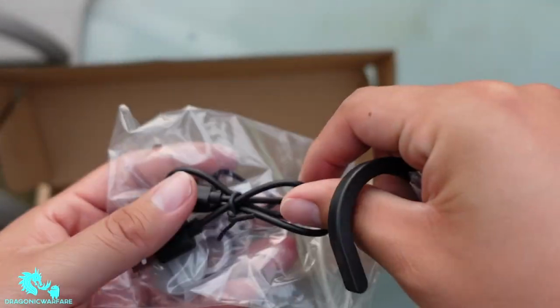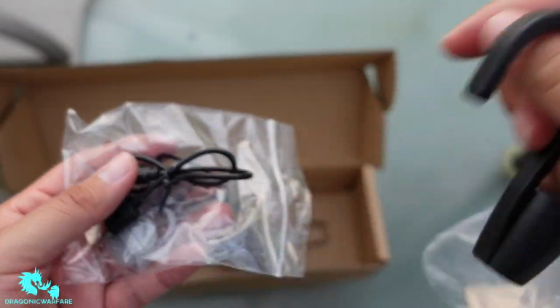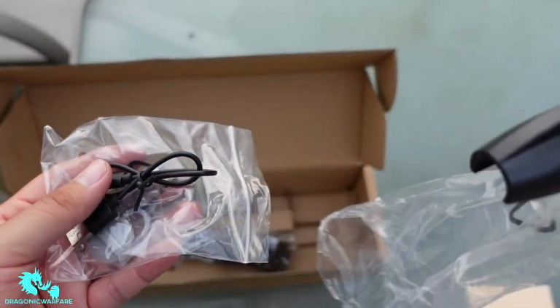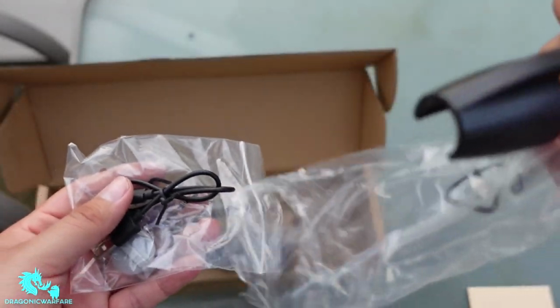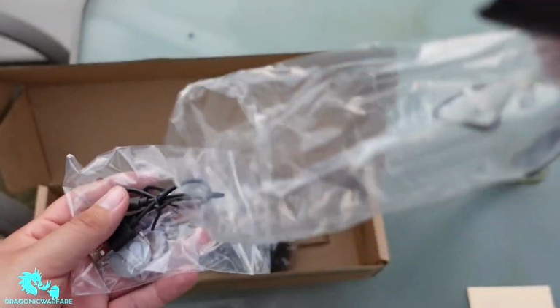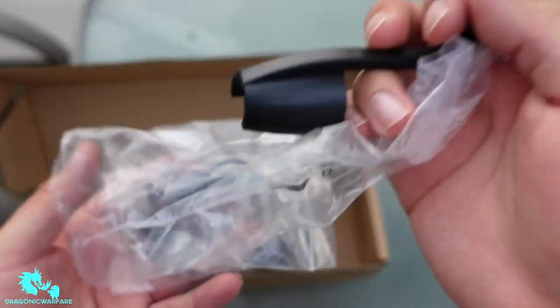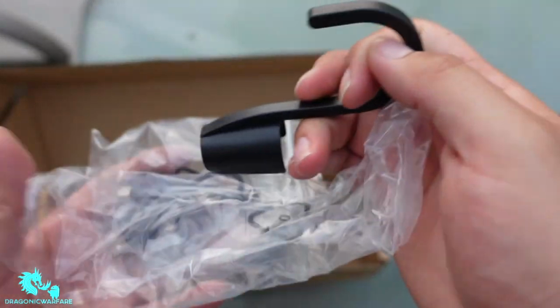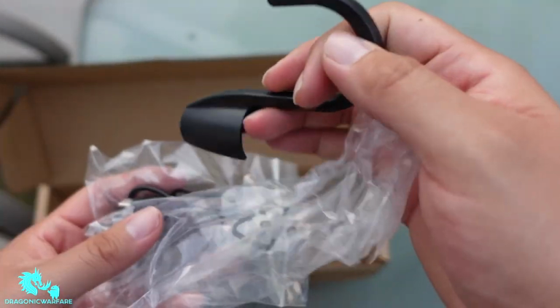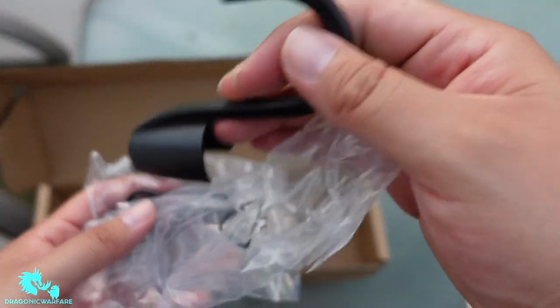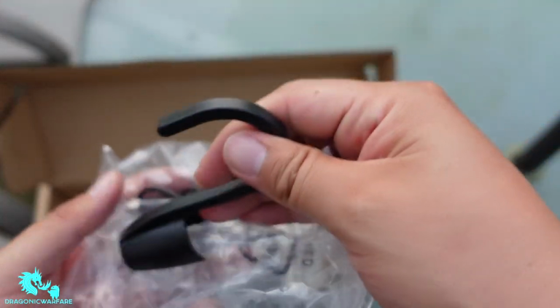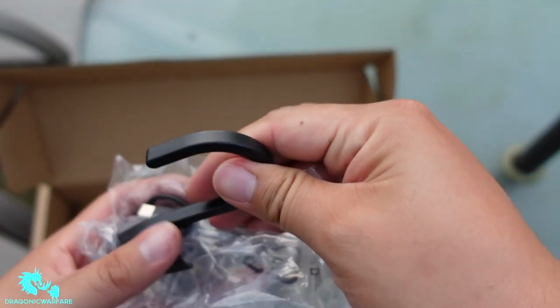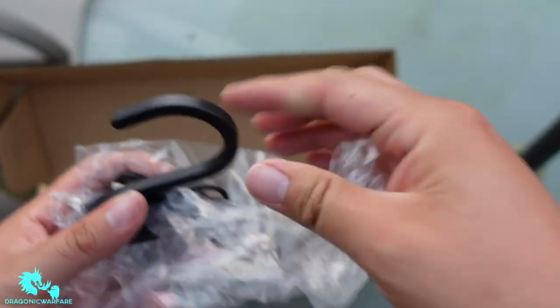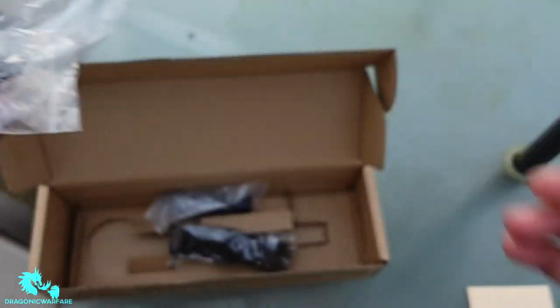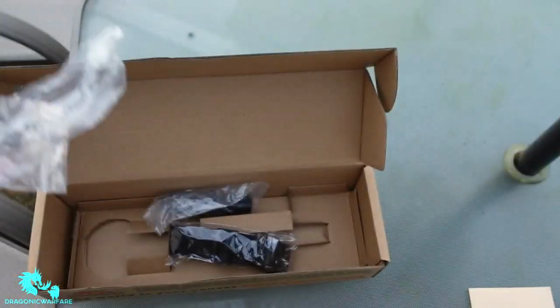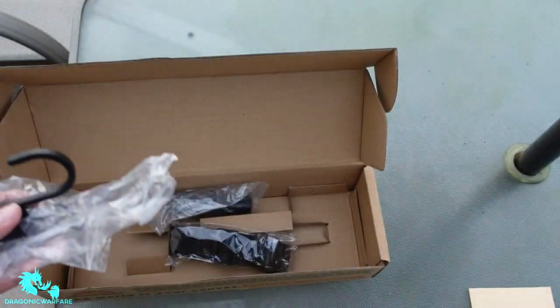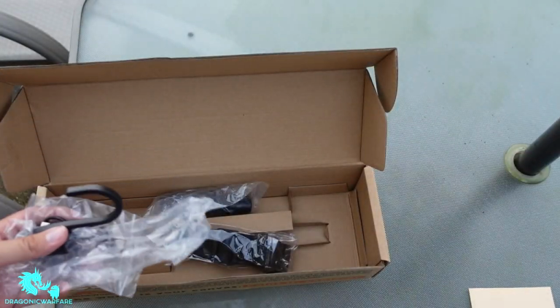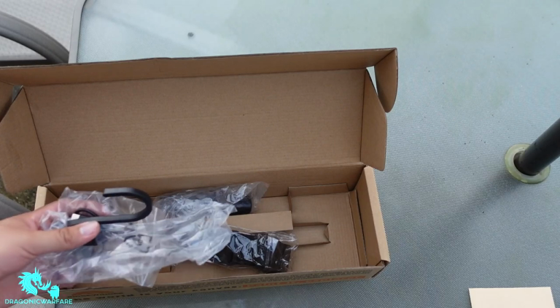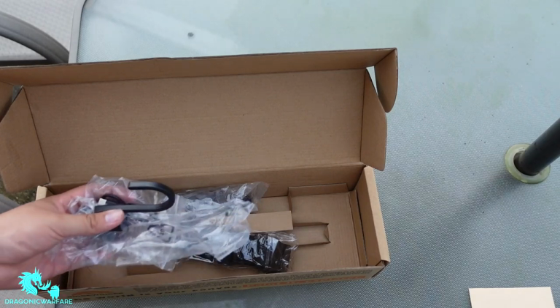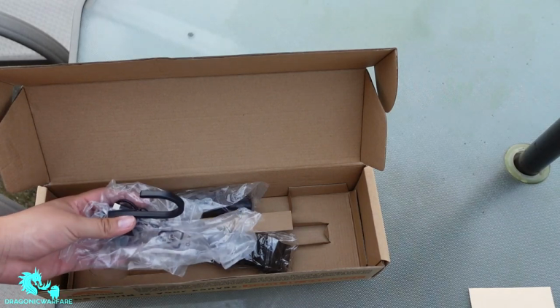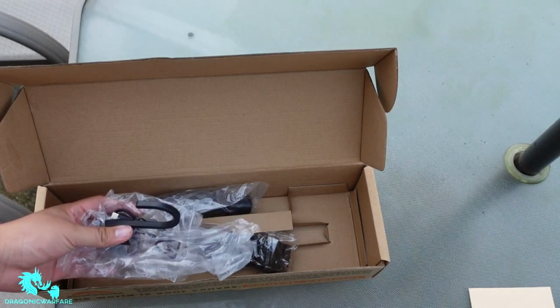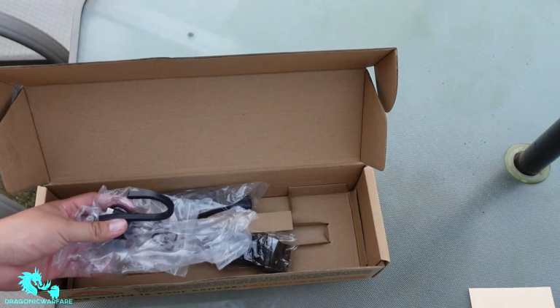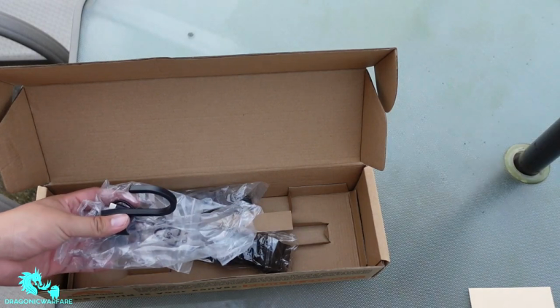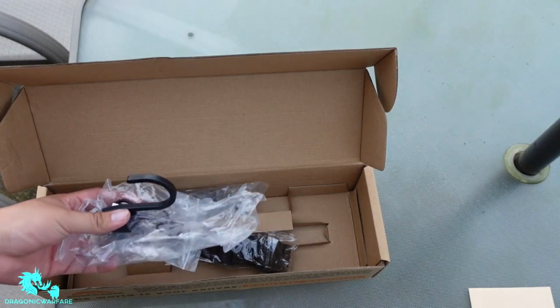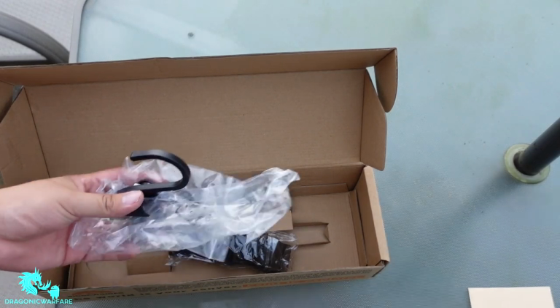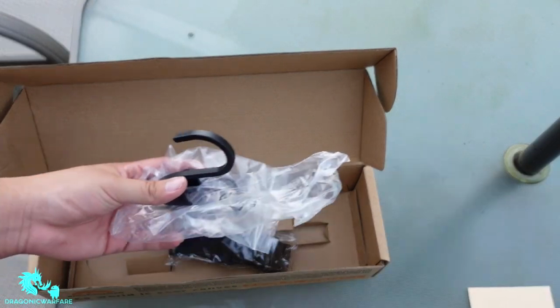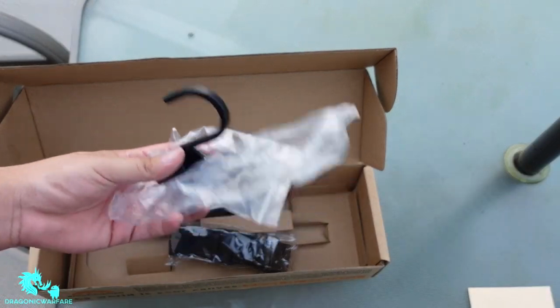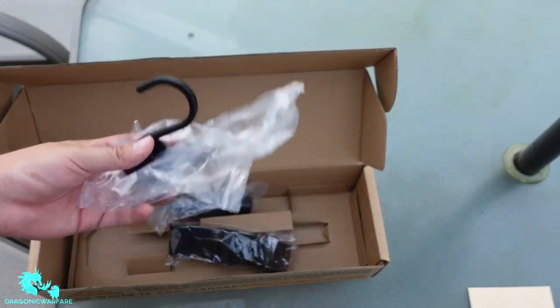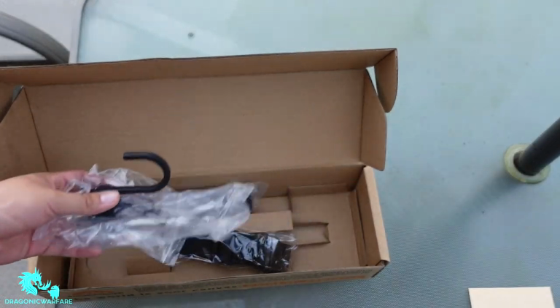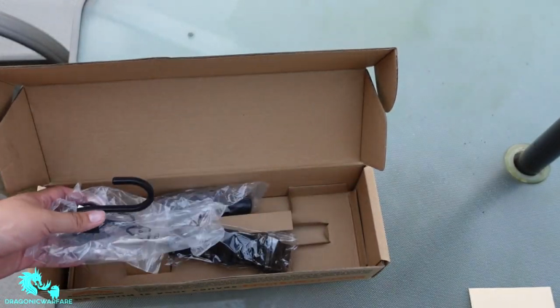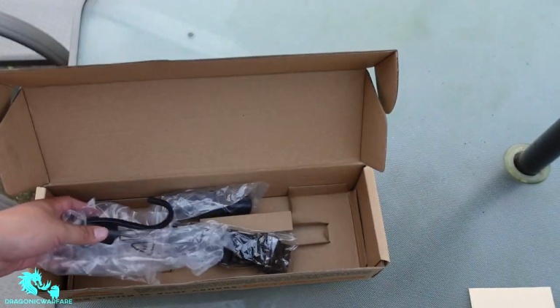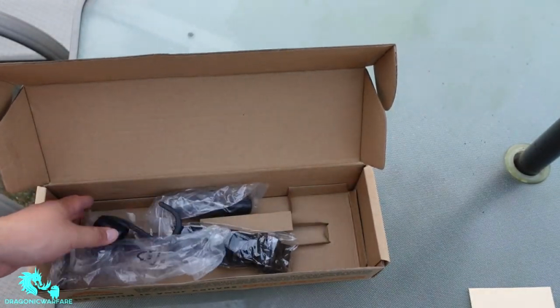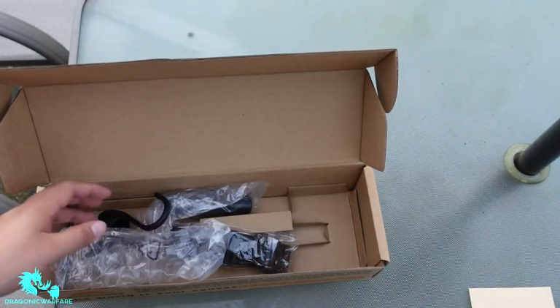Oh, and this is to charge it — as you can see it's USB powered. You charge up the battery; it uses replaceable — well, not replaceable — you just charge it up. It is USB Type-C. Pretty sweet. Let's go ahead and put all this together and see how it works.